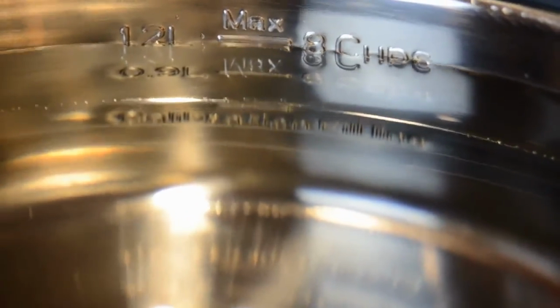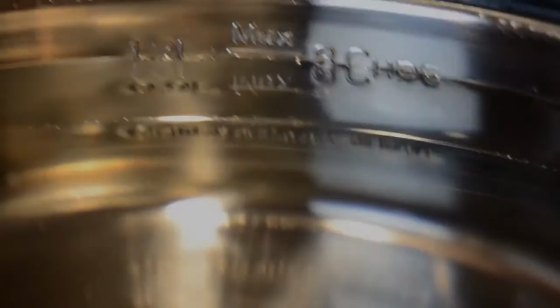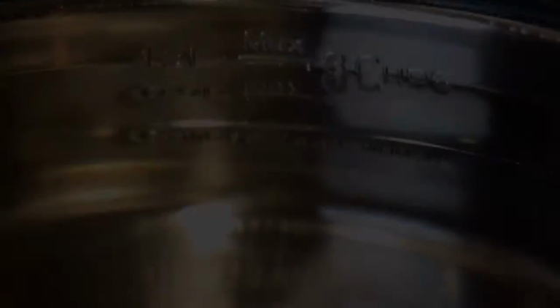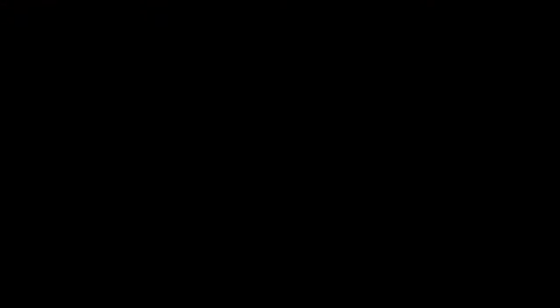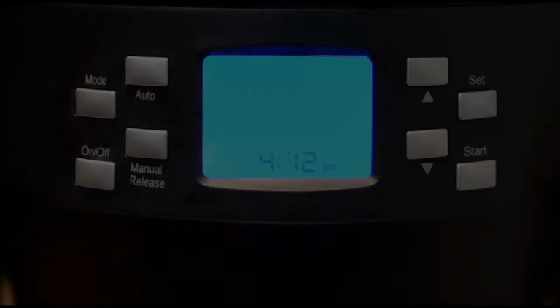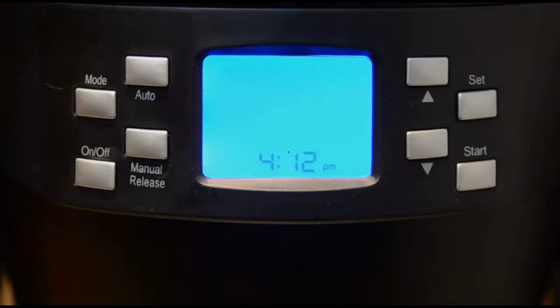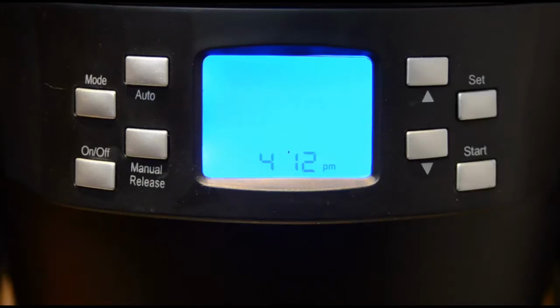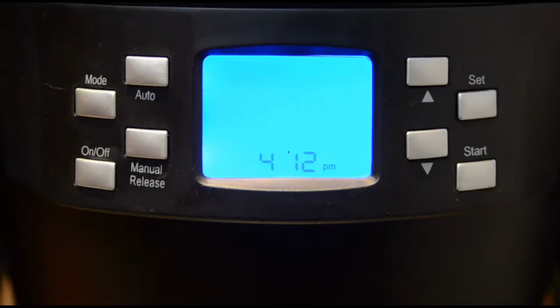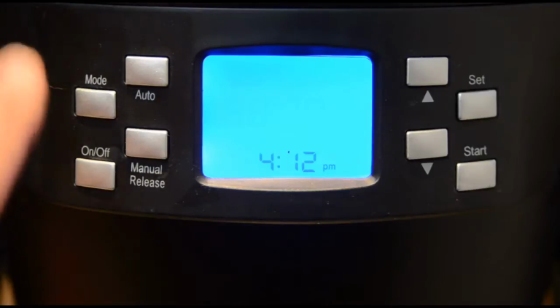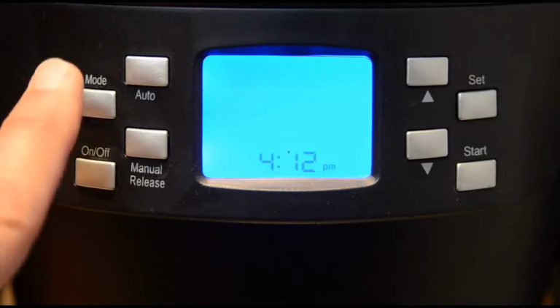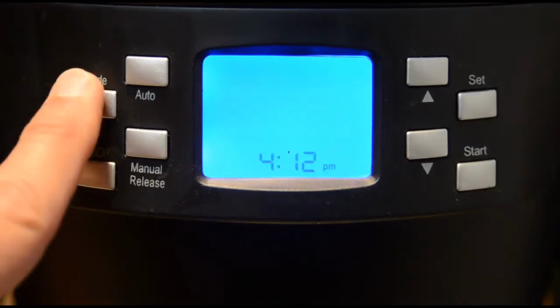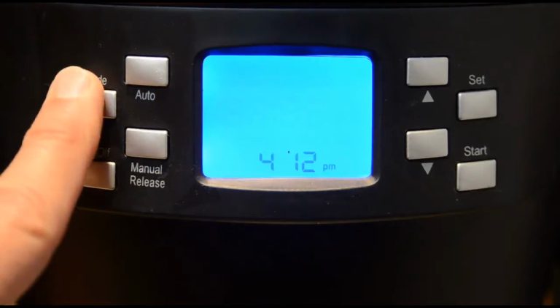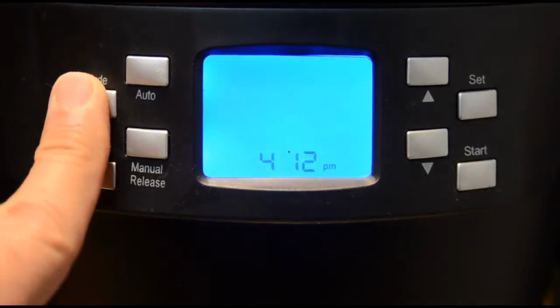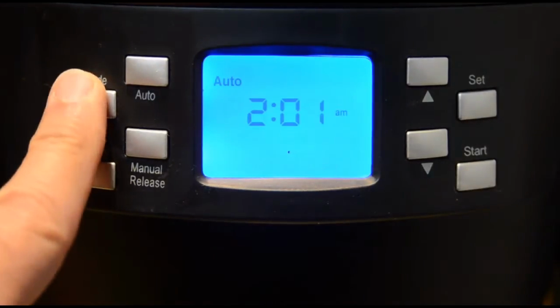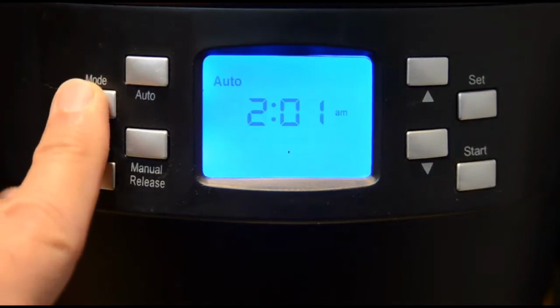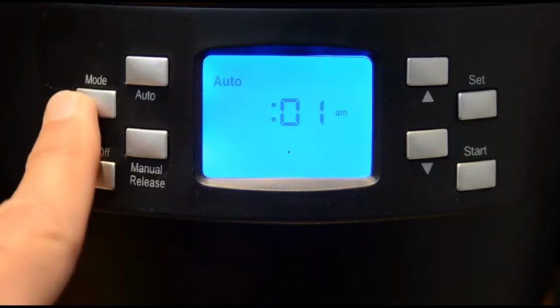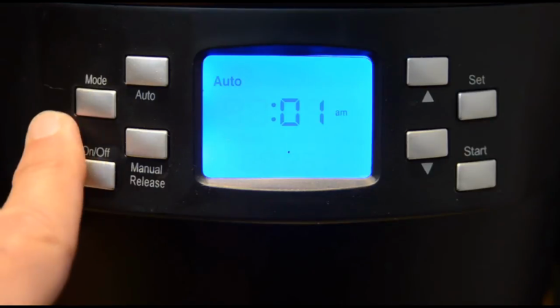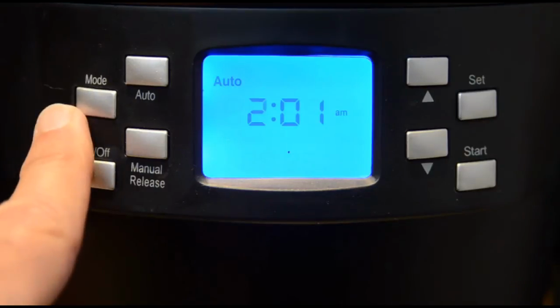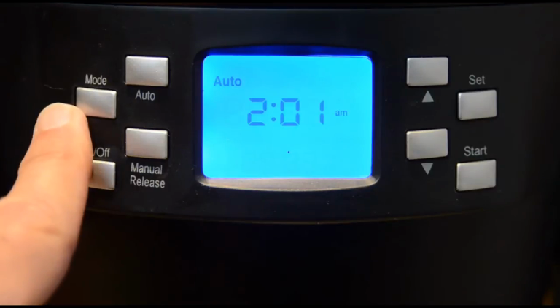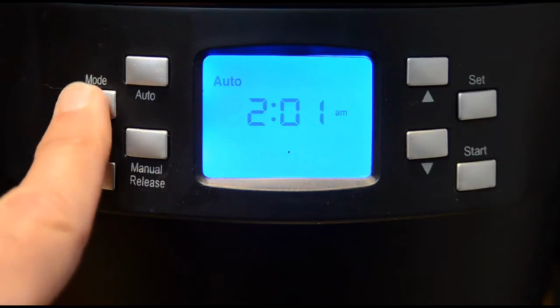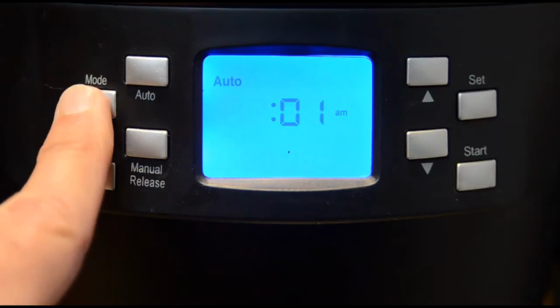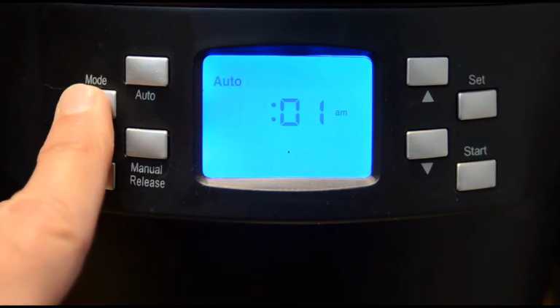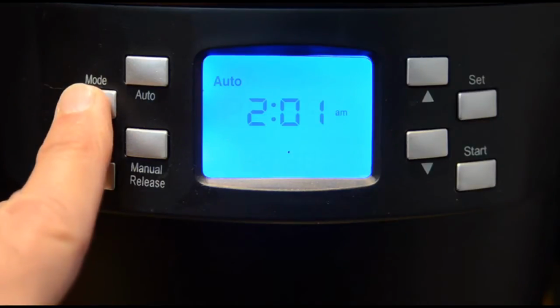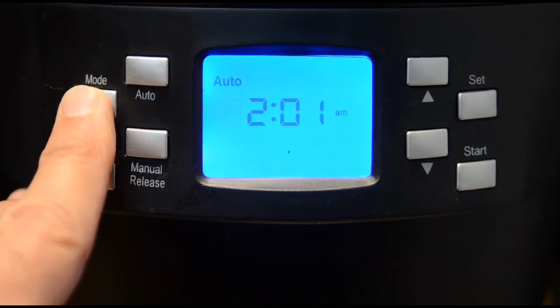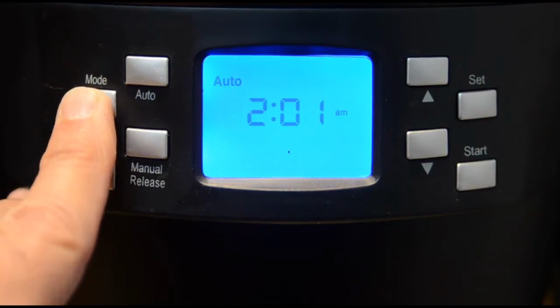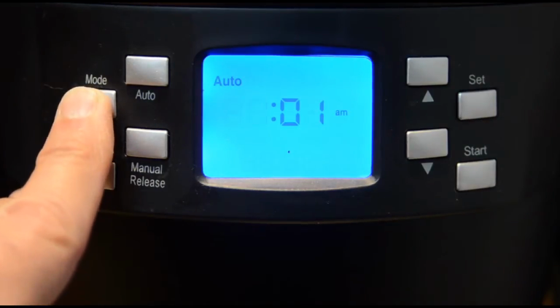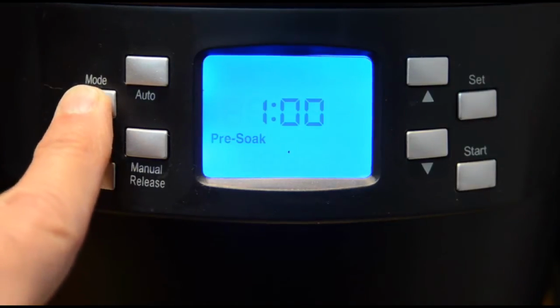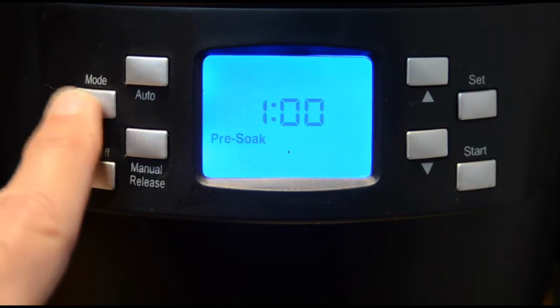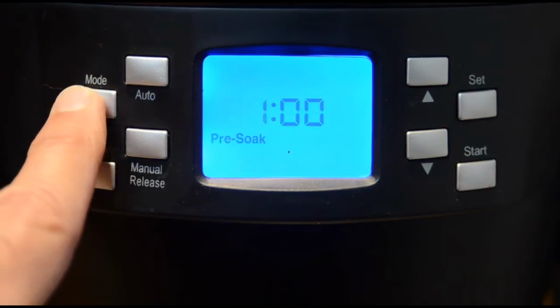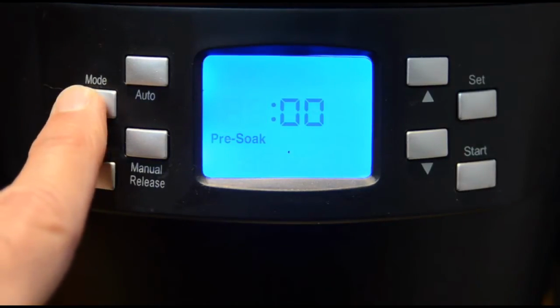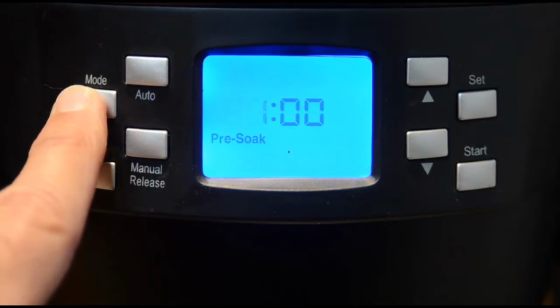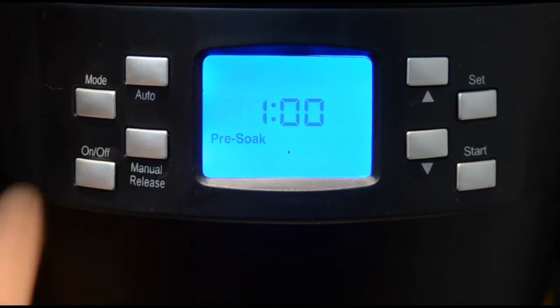Auto is not being used for this brew. Set the clock when you want brewing to begin at a future time, like the next morning.